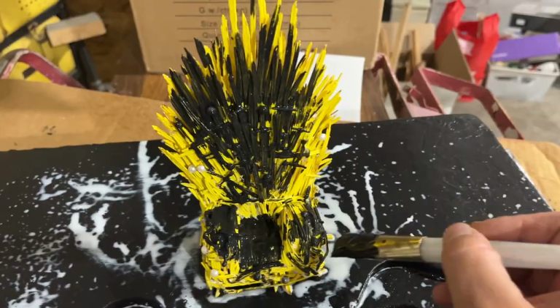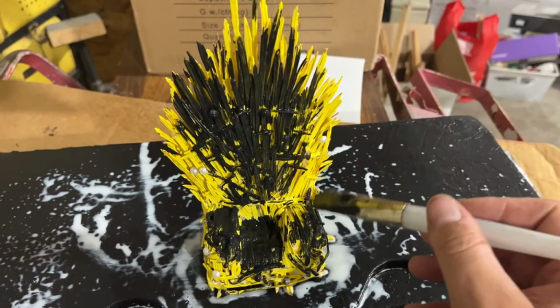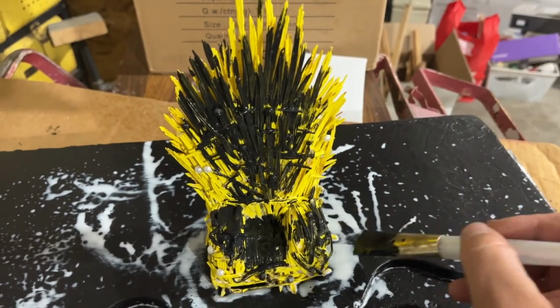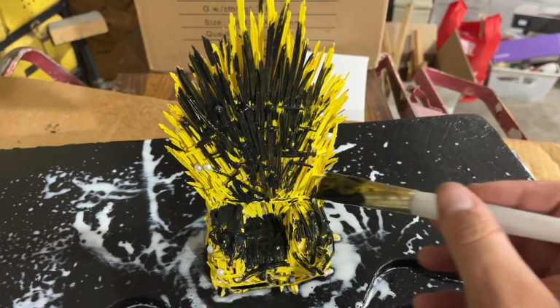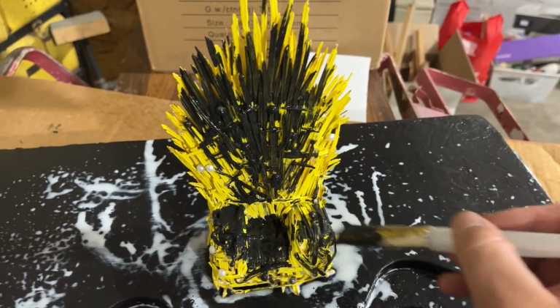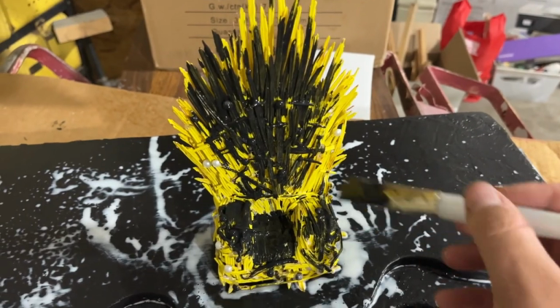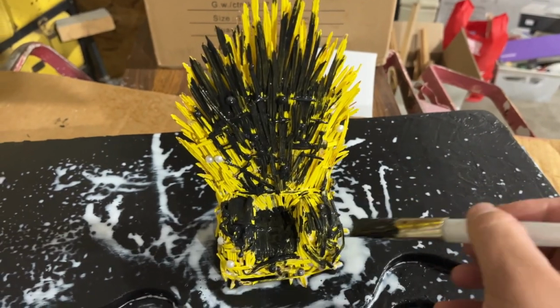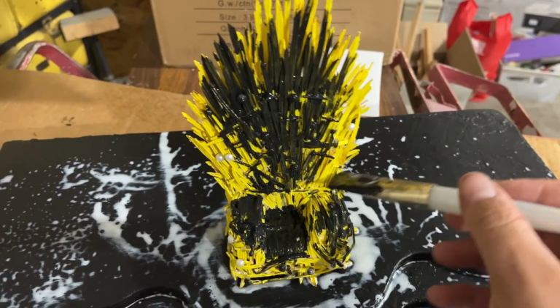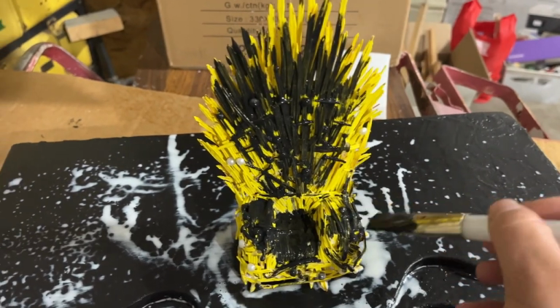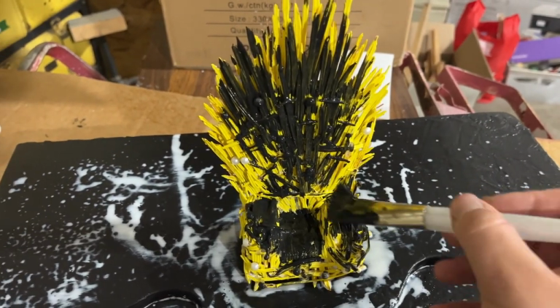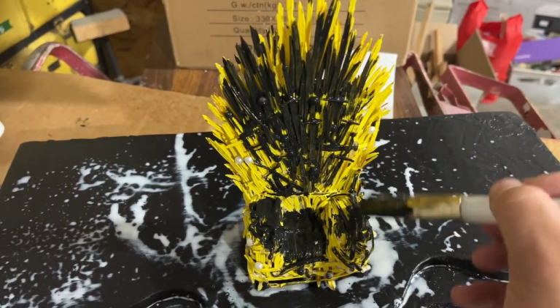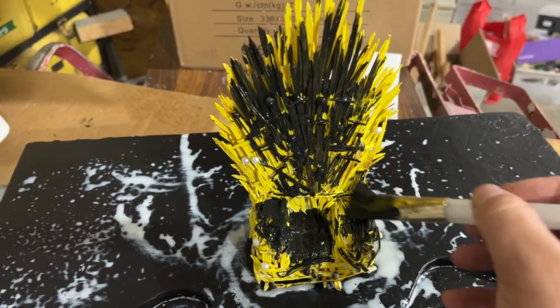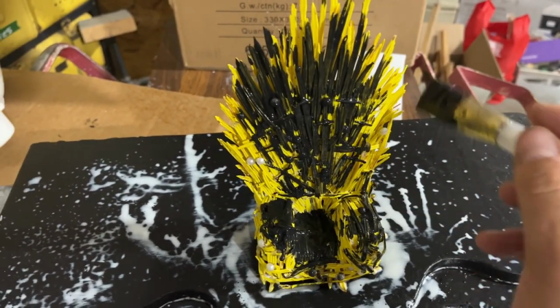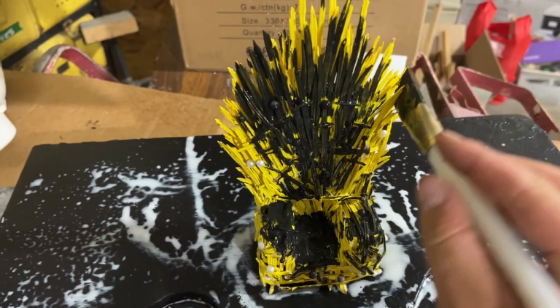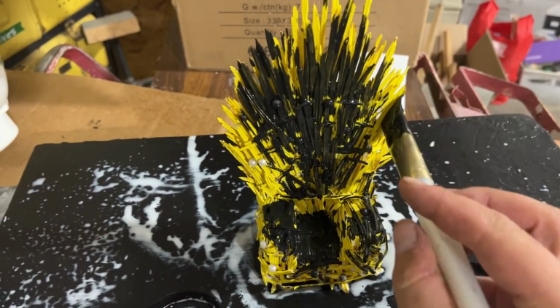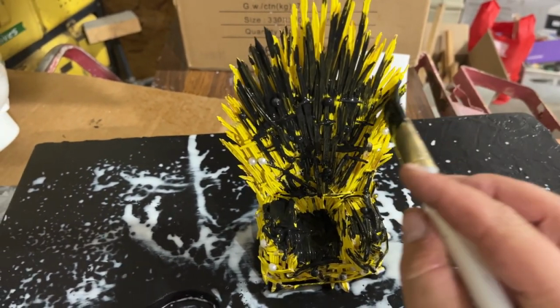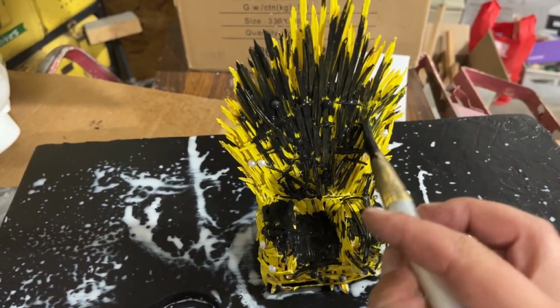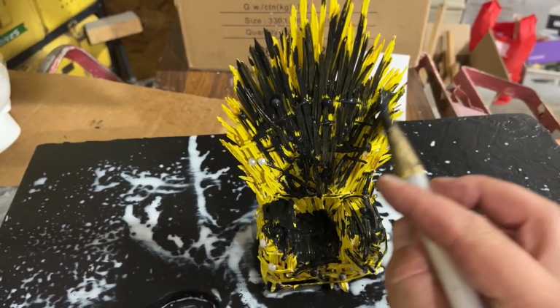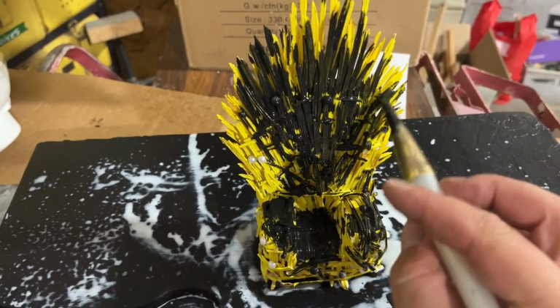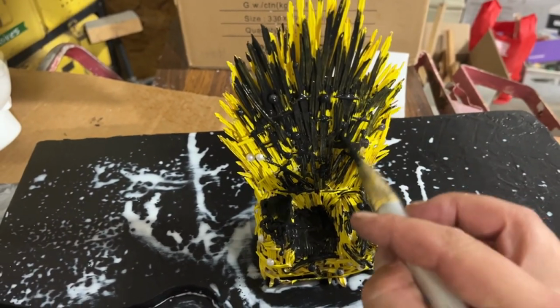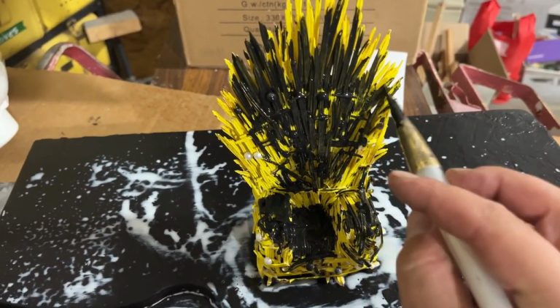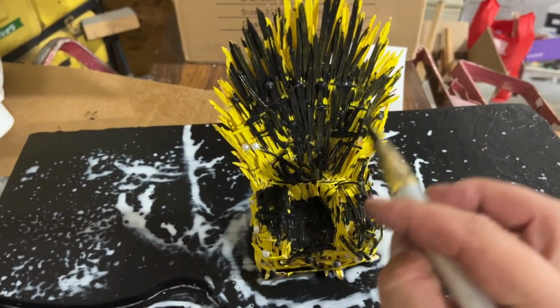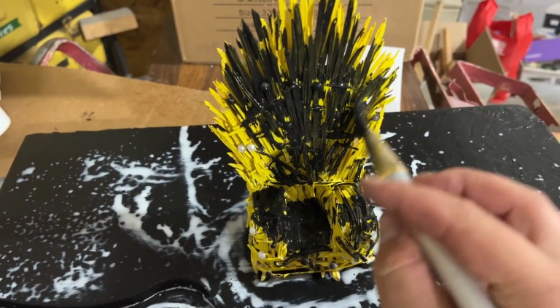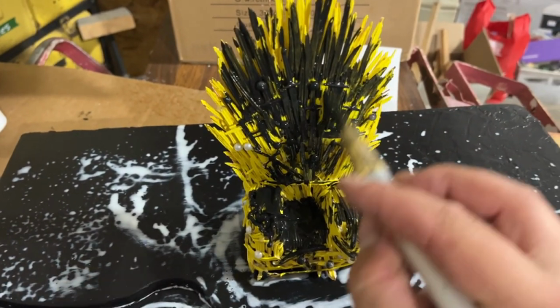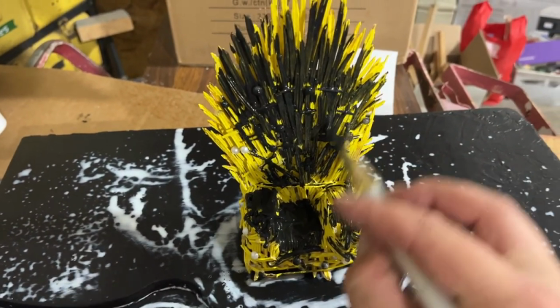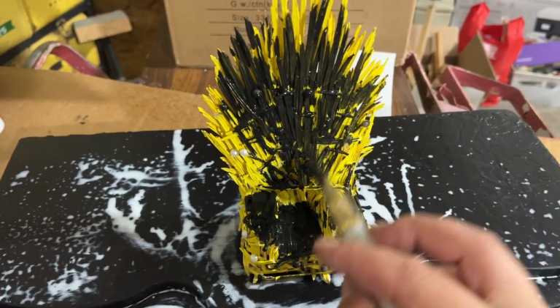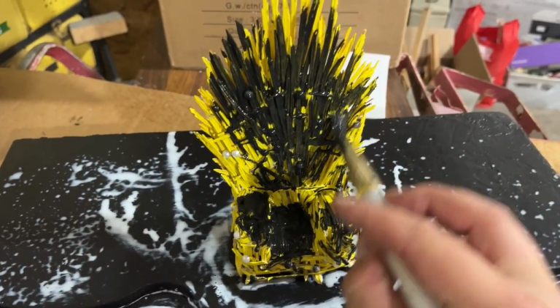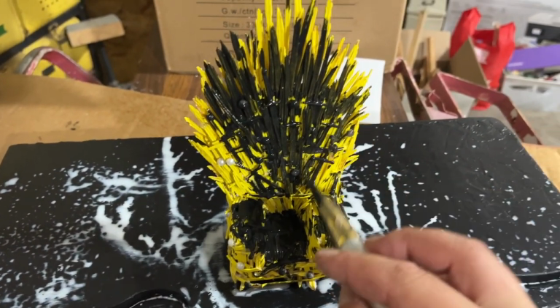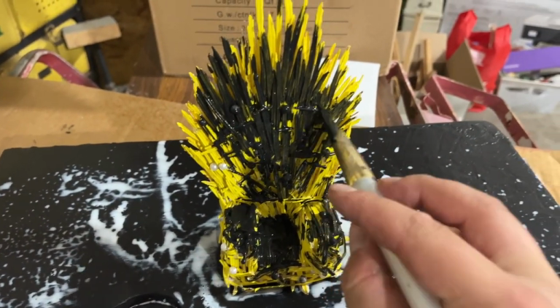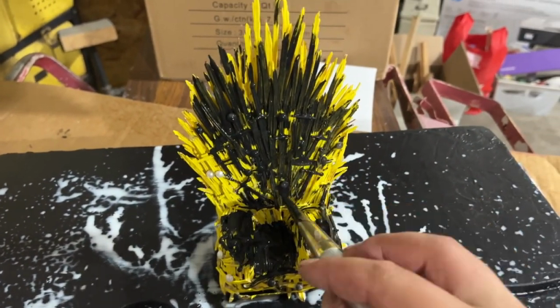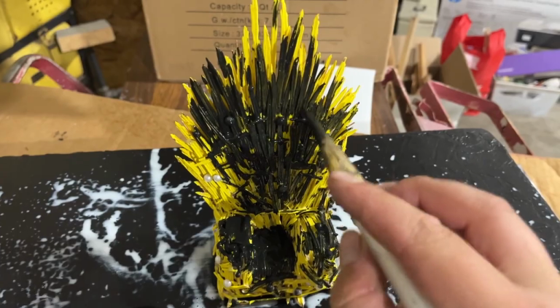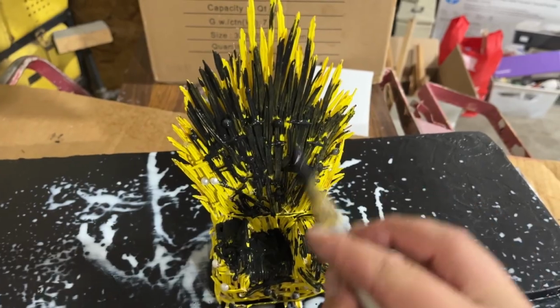I've got the throne mostly done. Now I'm going to cover it with some more paint and Mod Podge.